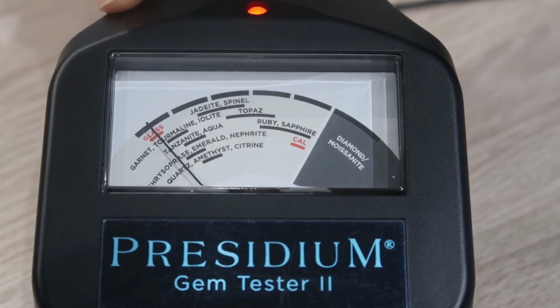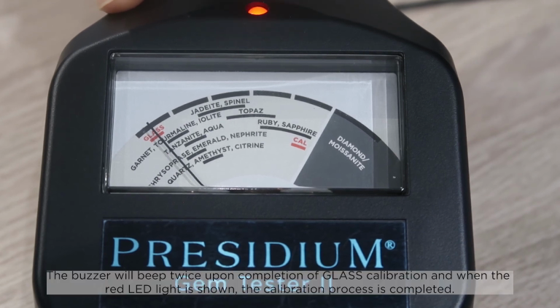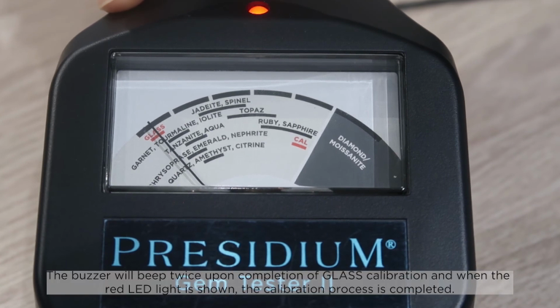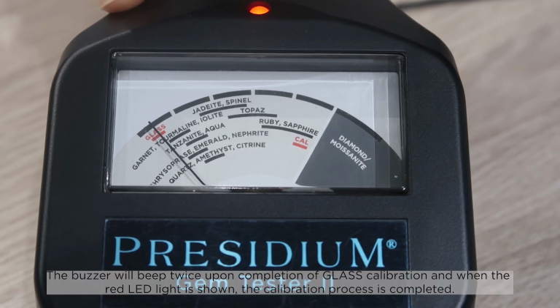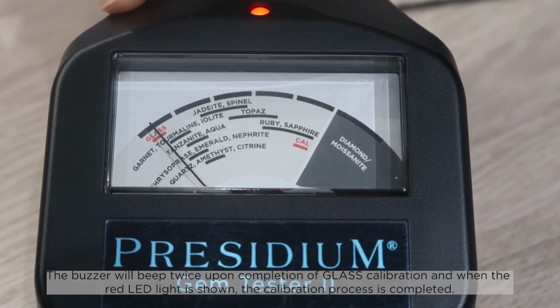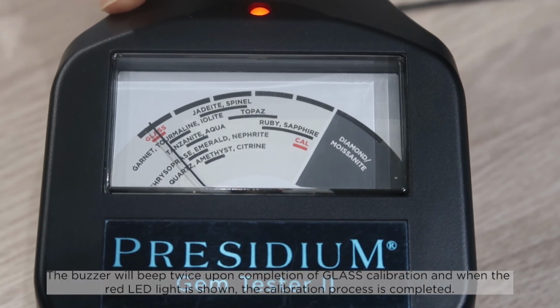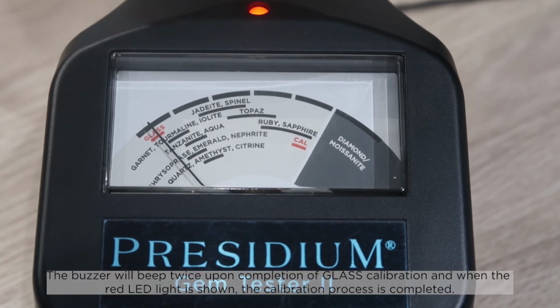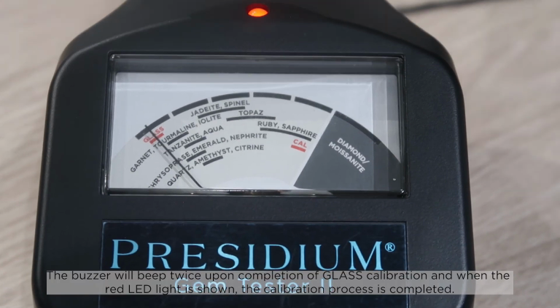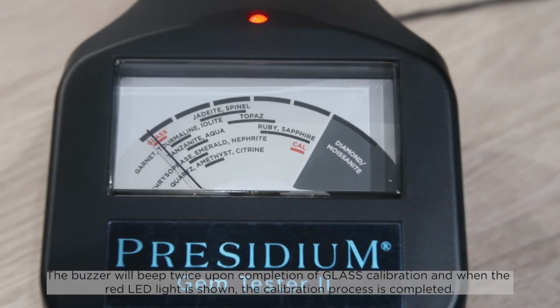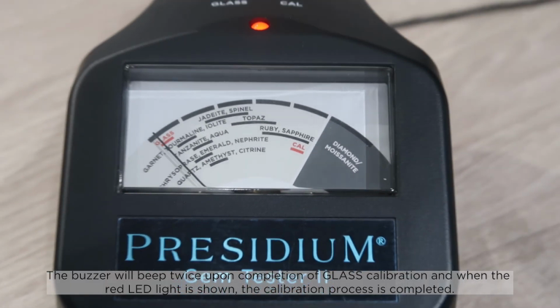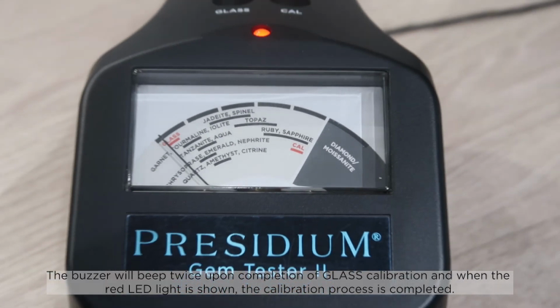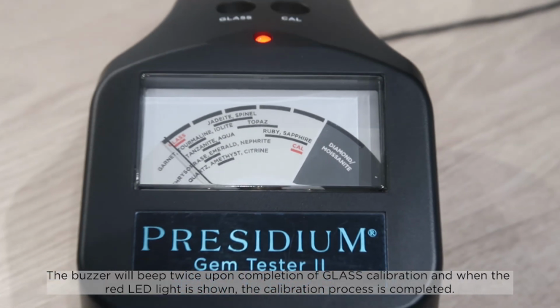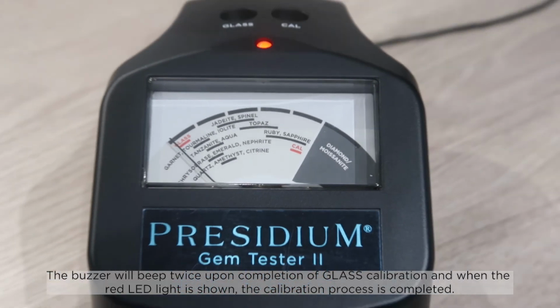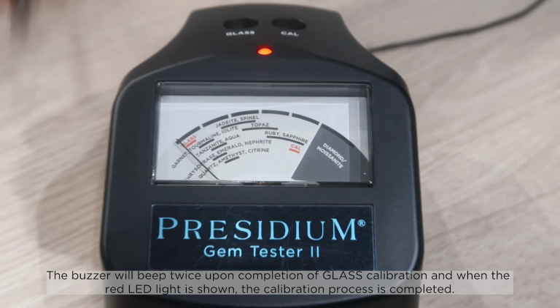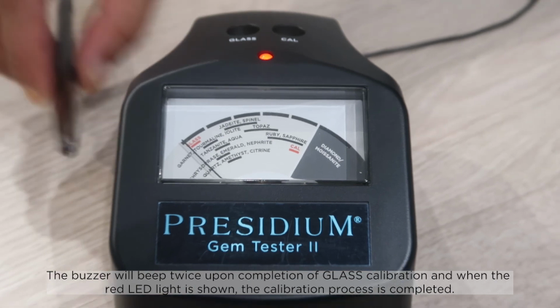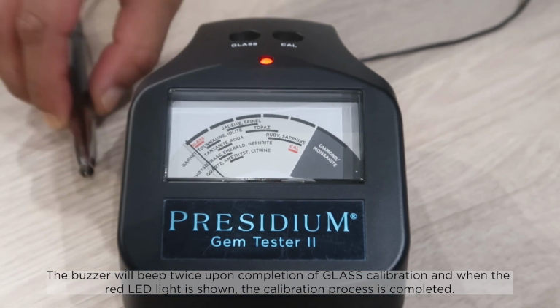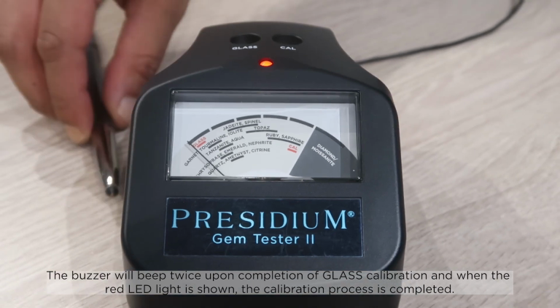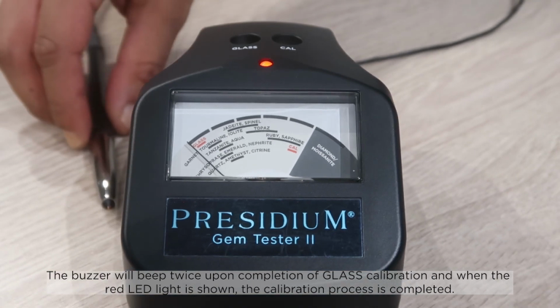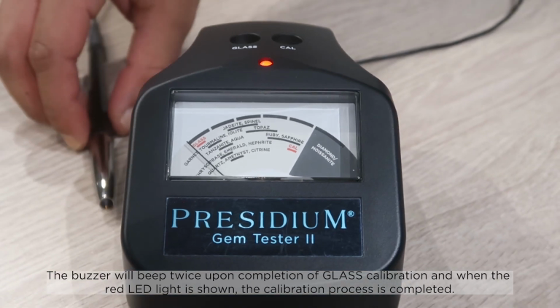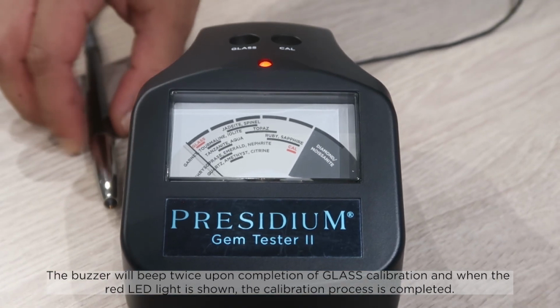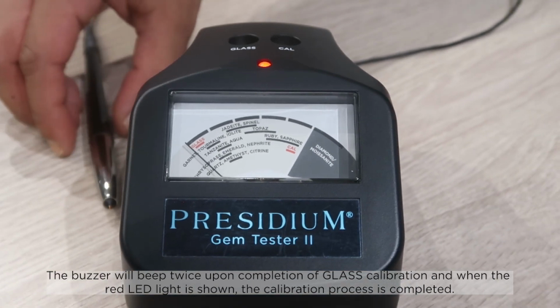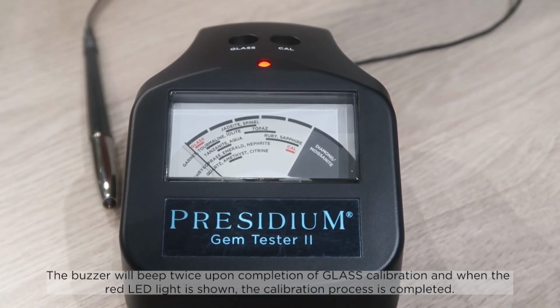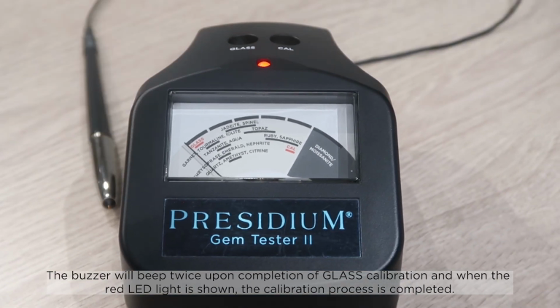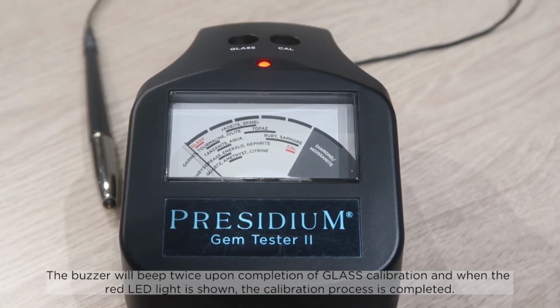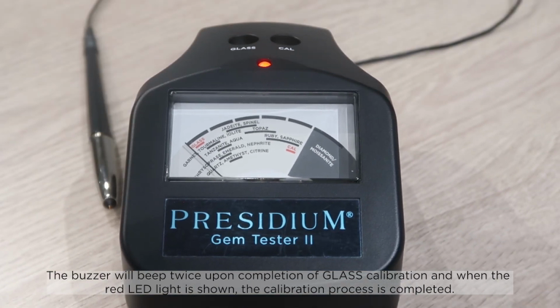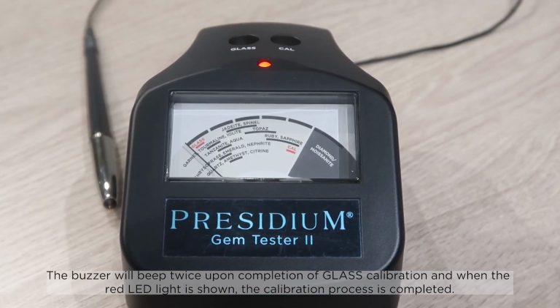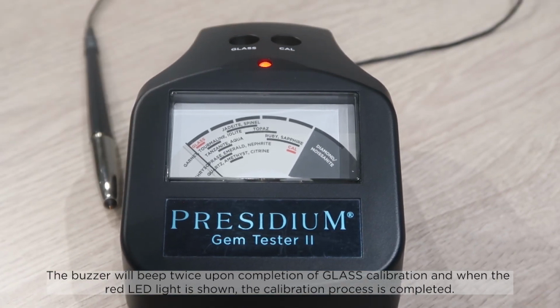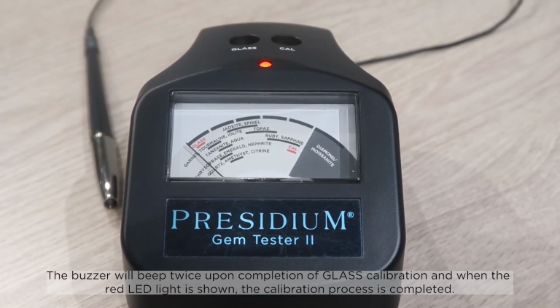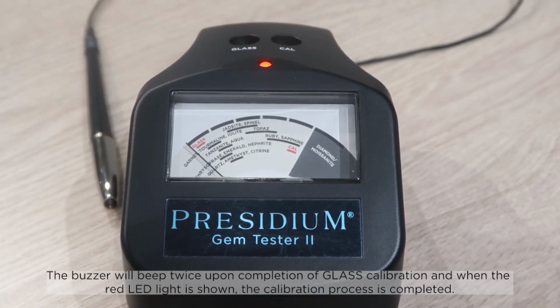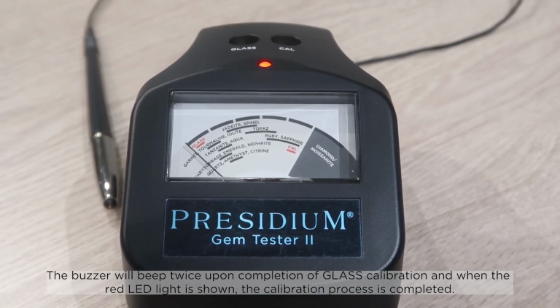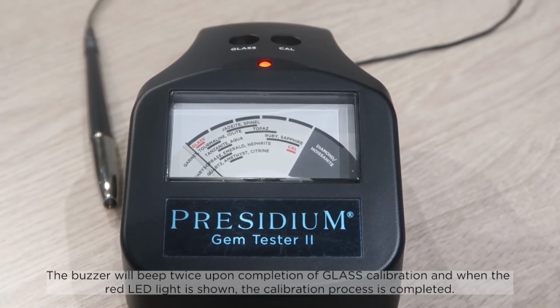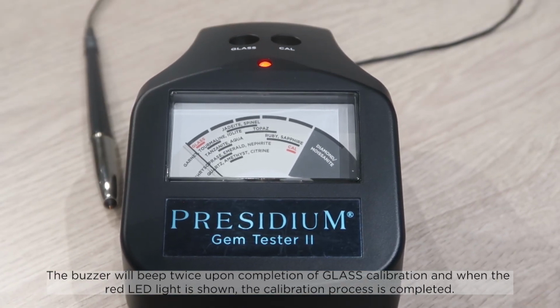The buzzer will beep twice upon completion of glass calibration, and when the red LED light is shown, the calibration process is completed.